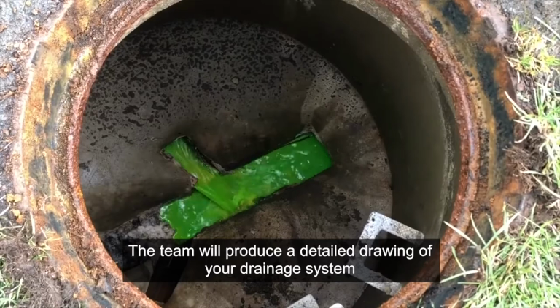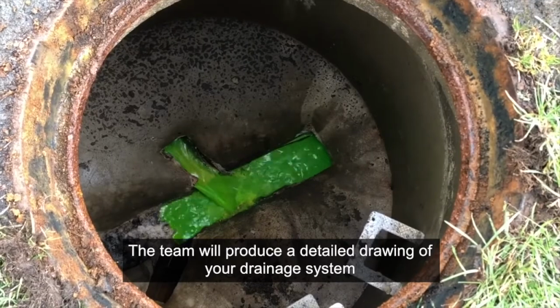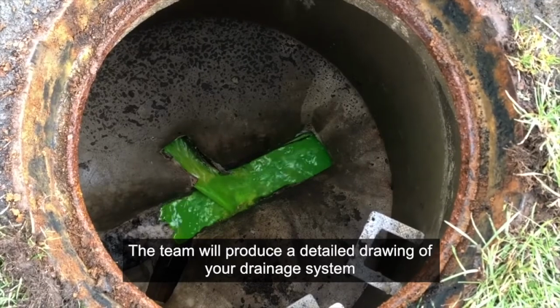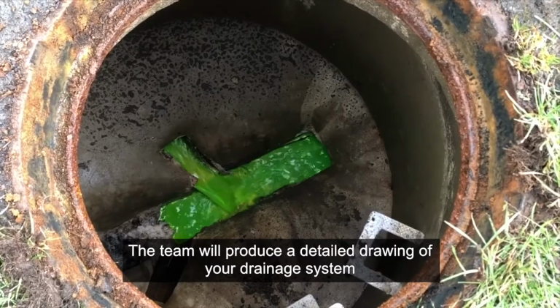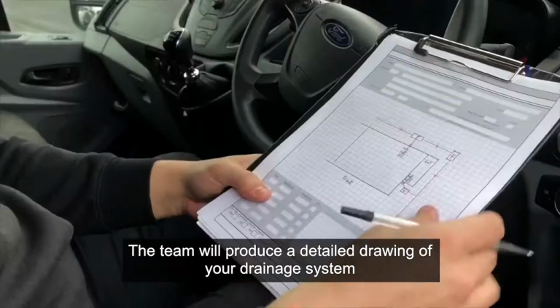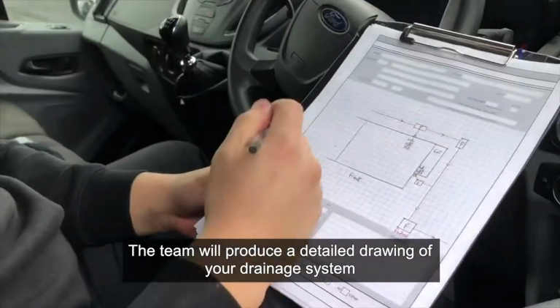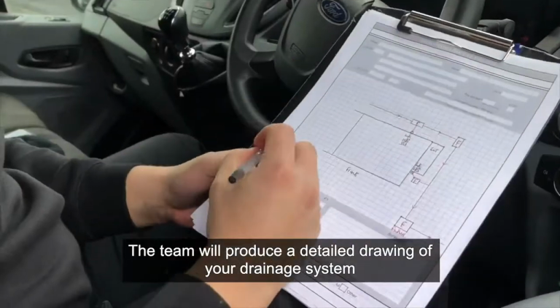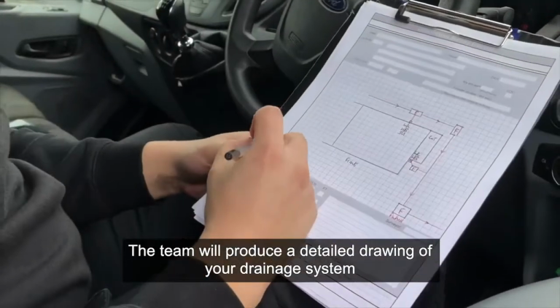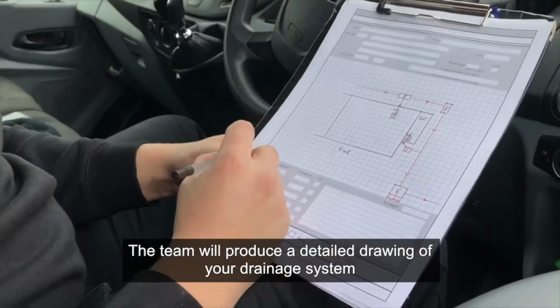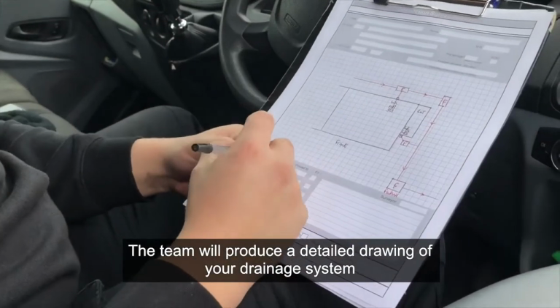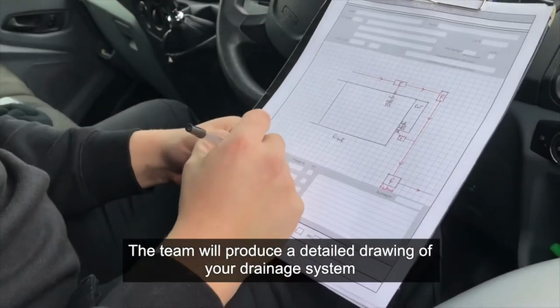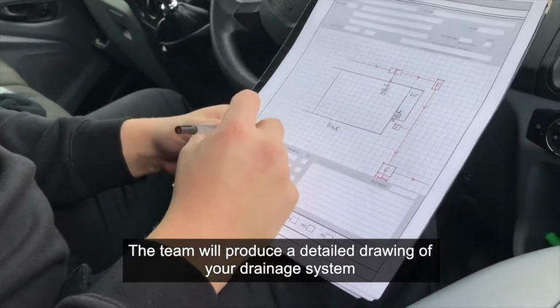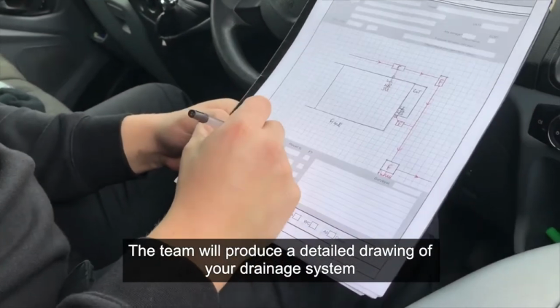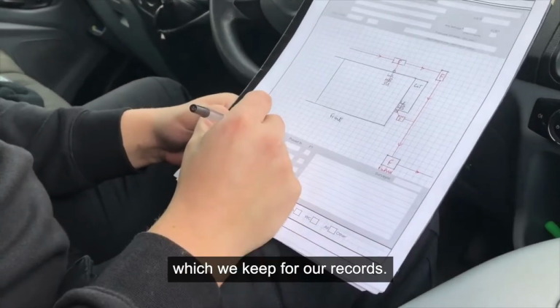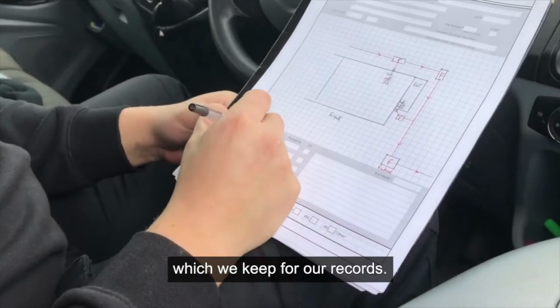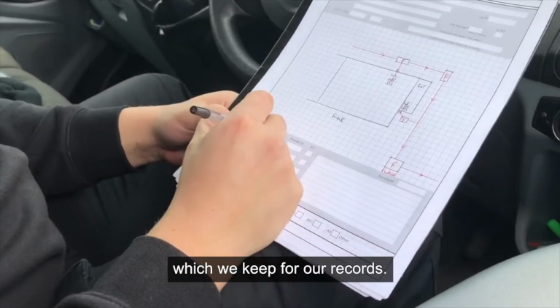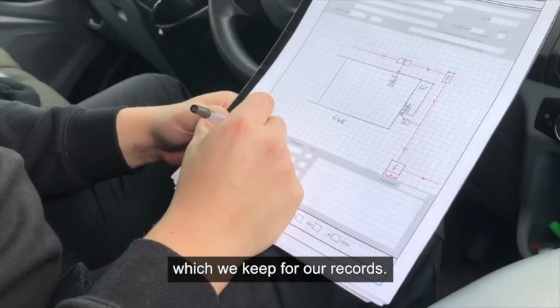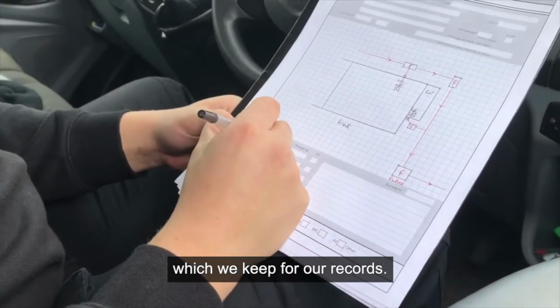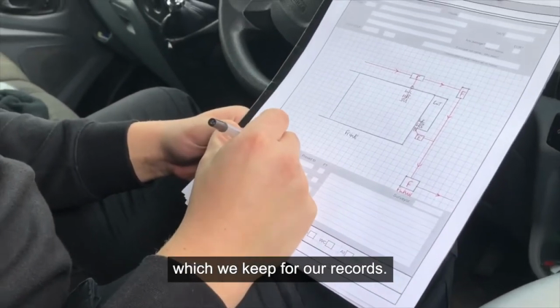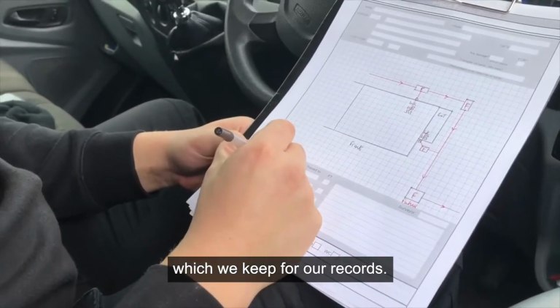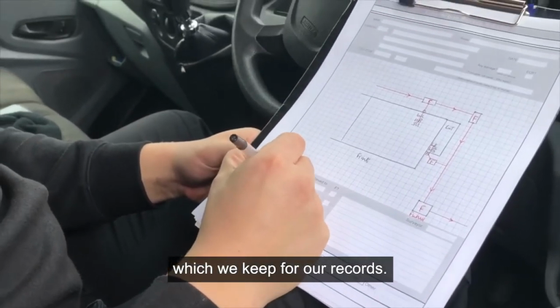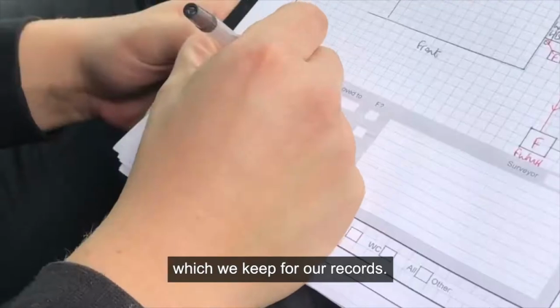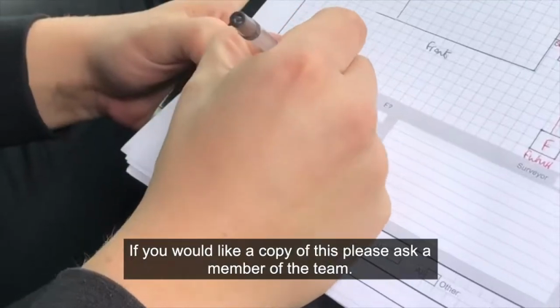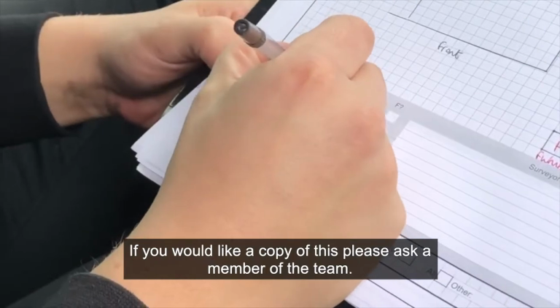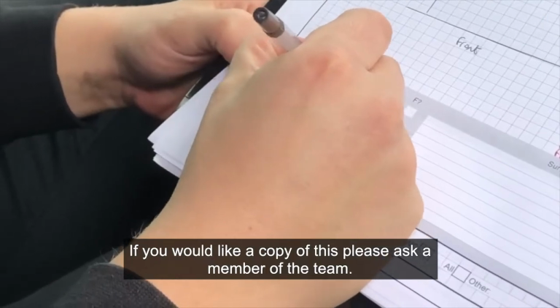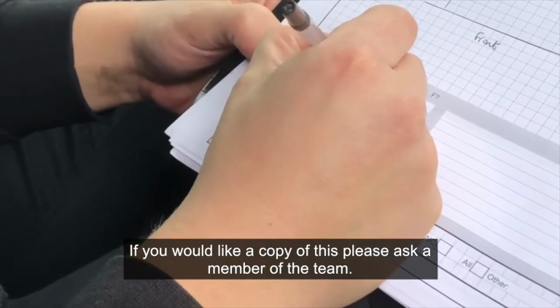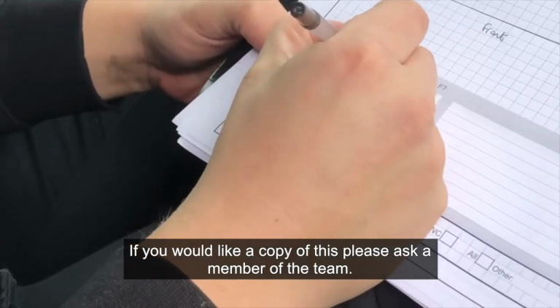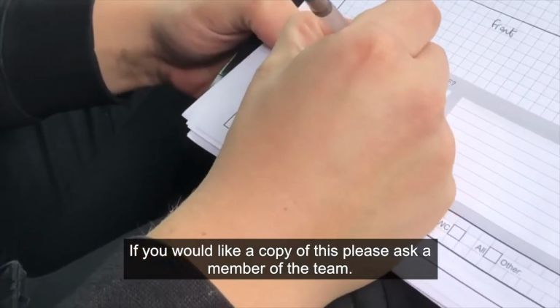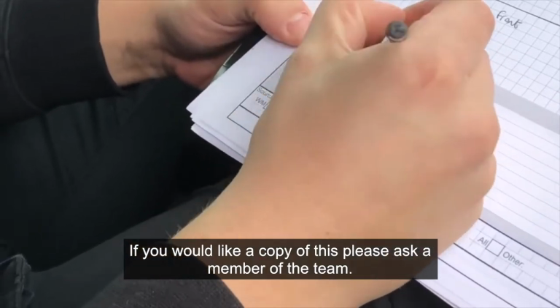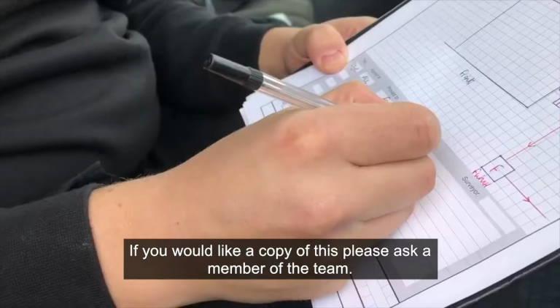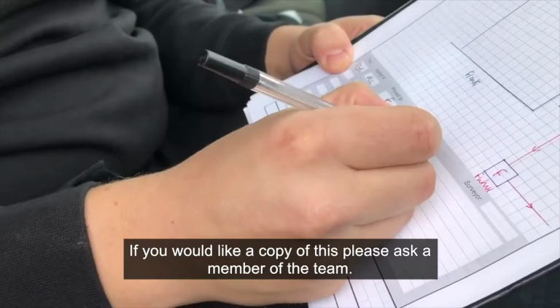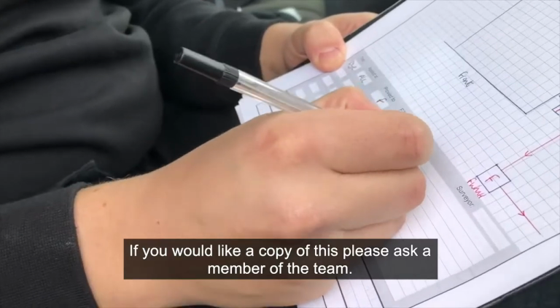The team will produce a detailed drawing of your drainage system, which we keep for our records. If you would like a copy of this, please ask a member of the team.